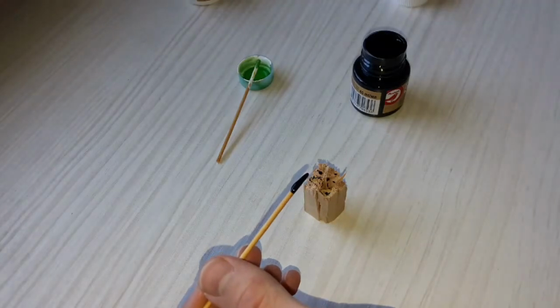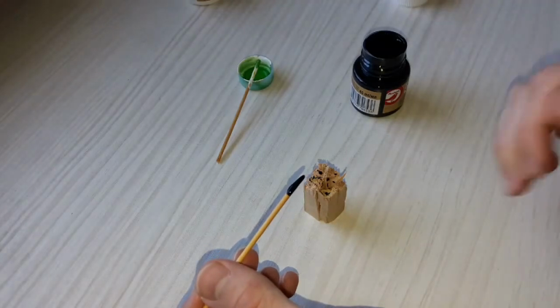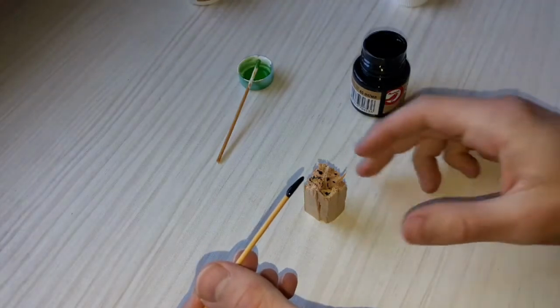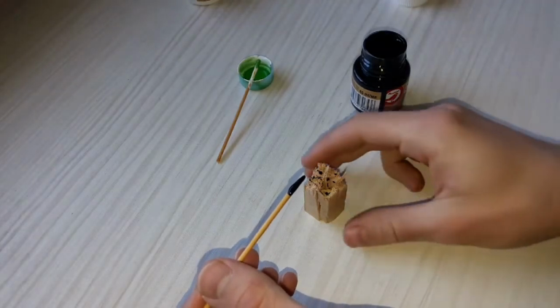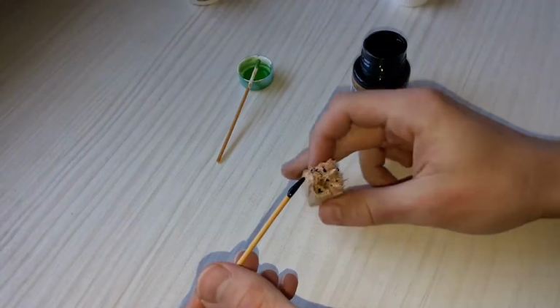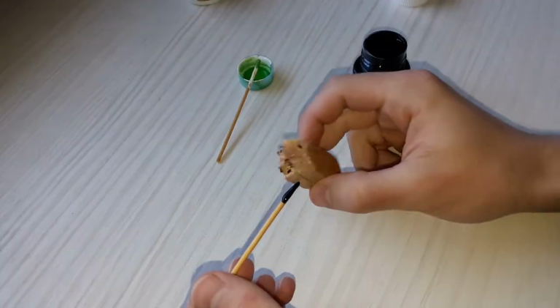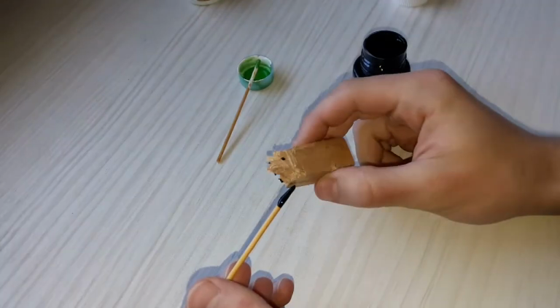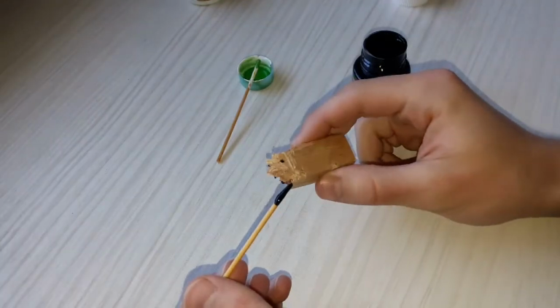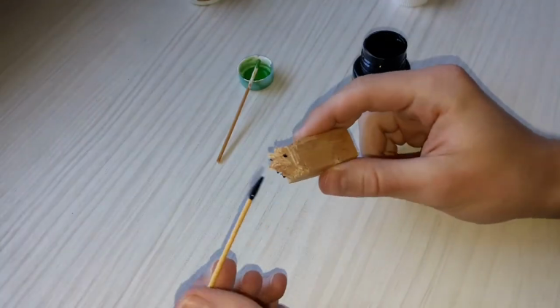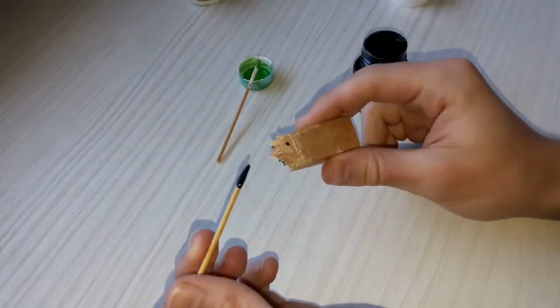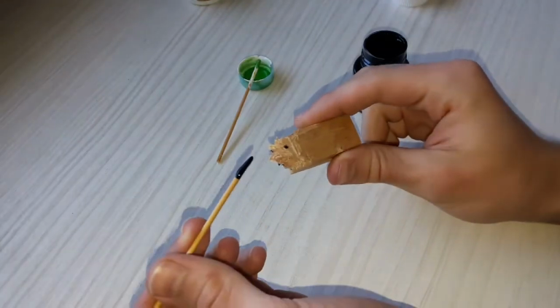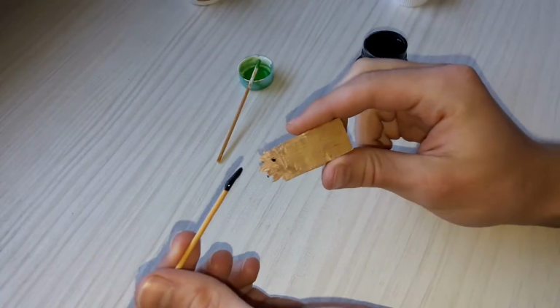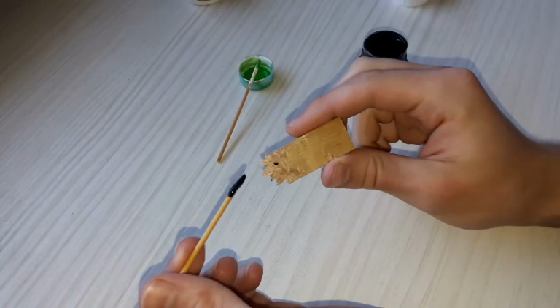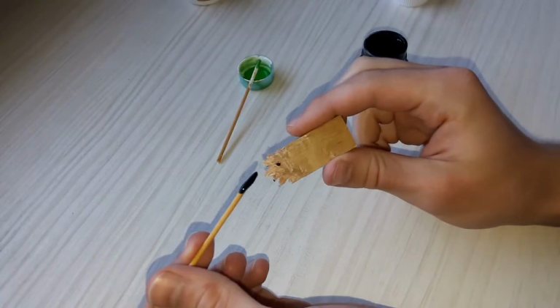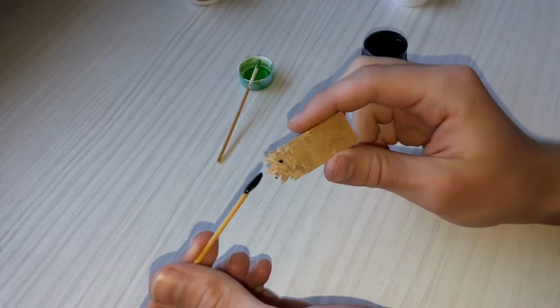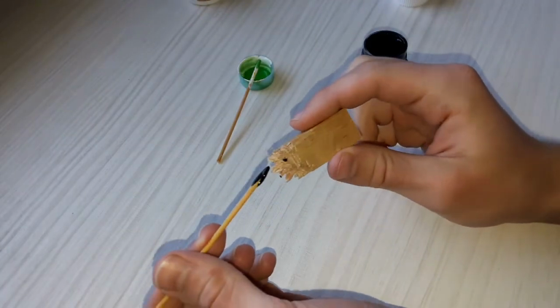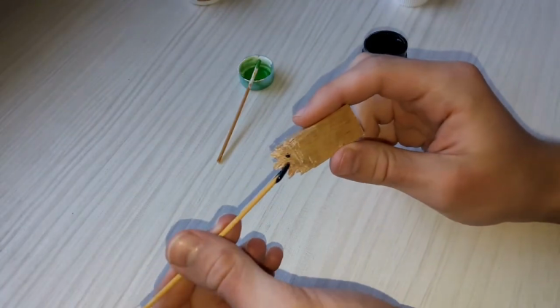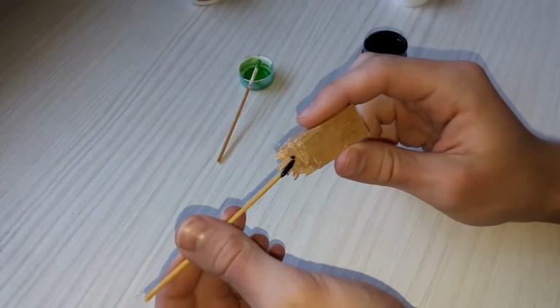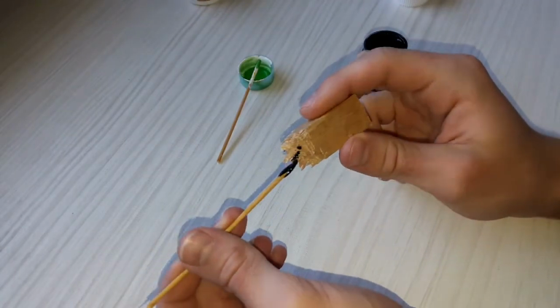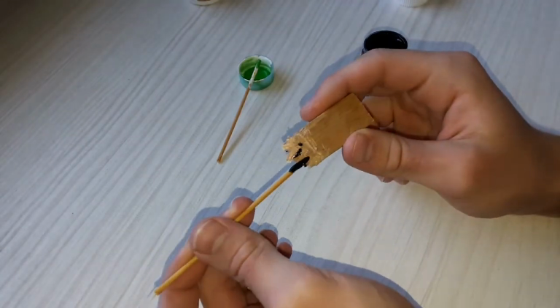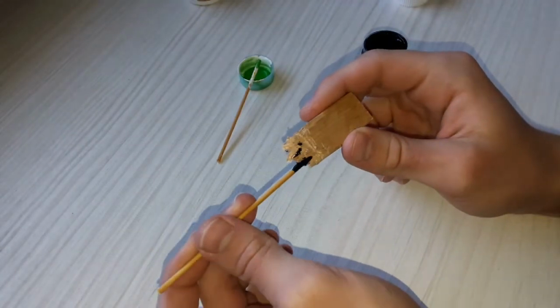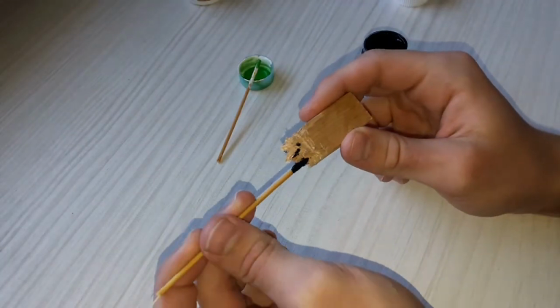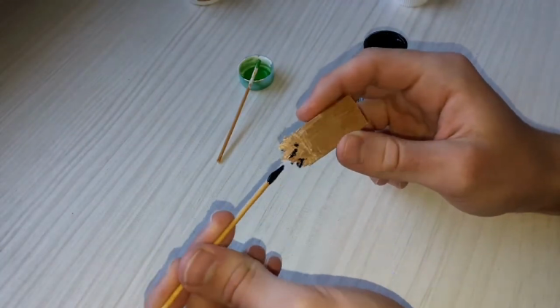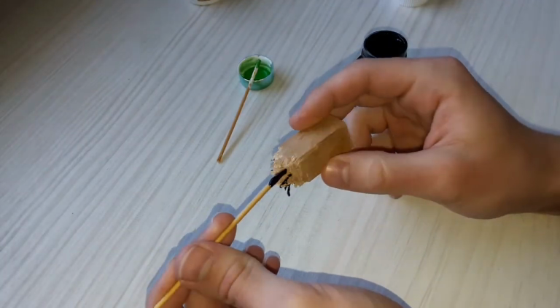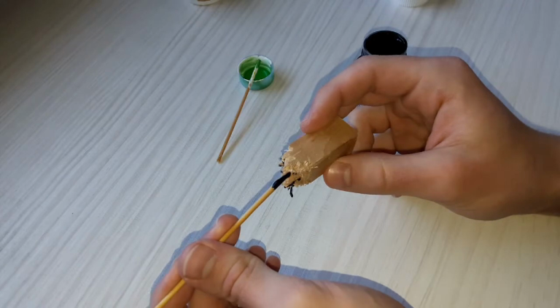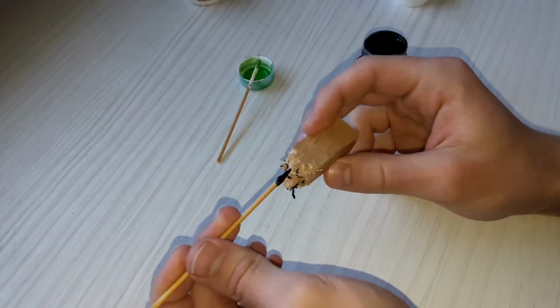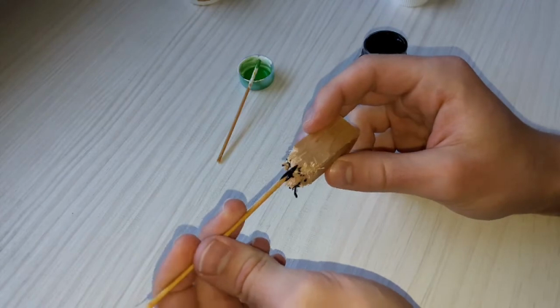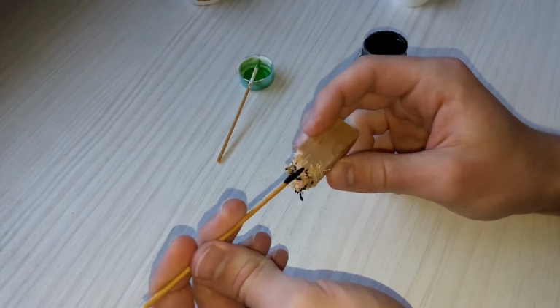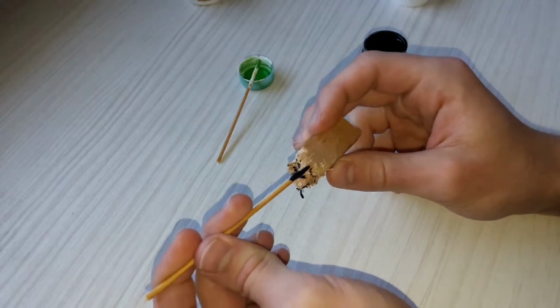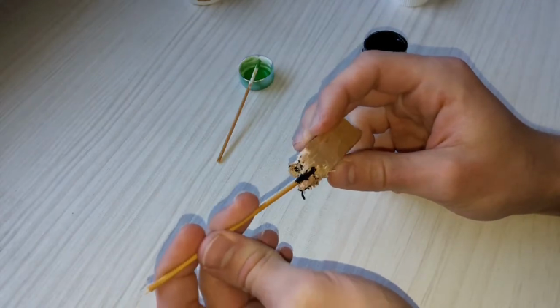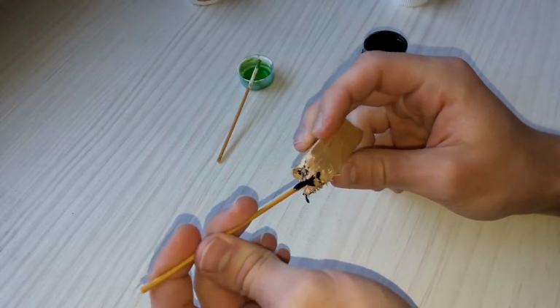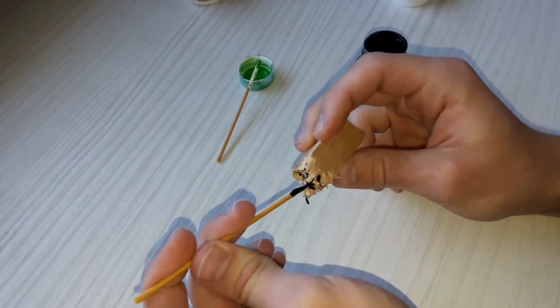Hello! In today's video I am gonna show you how to make a wood and resin pendant with a dried flower.